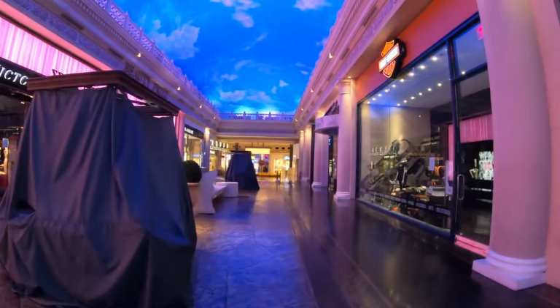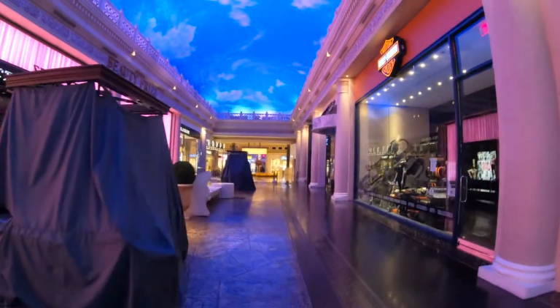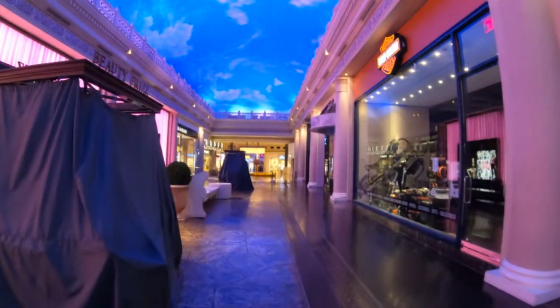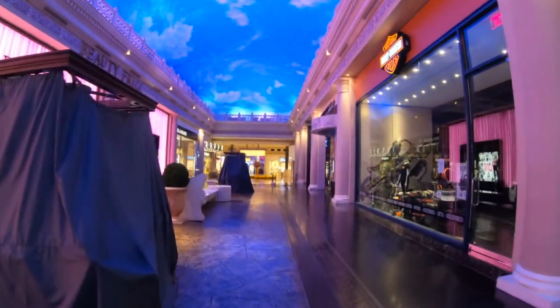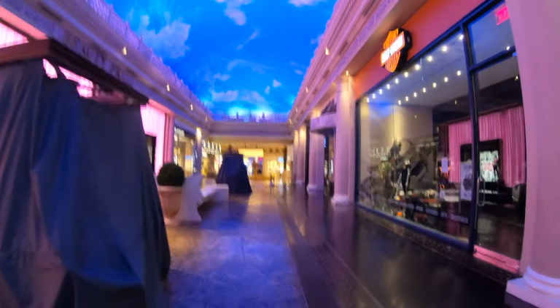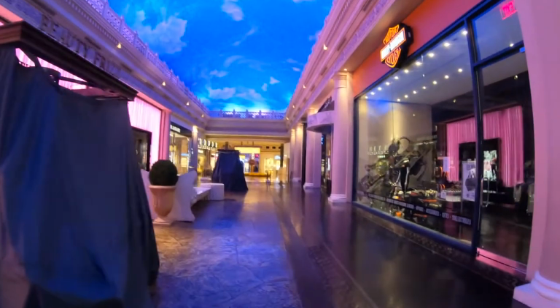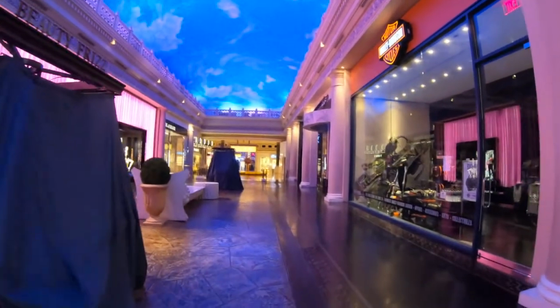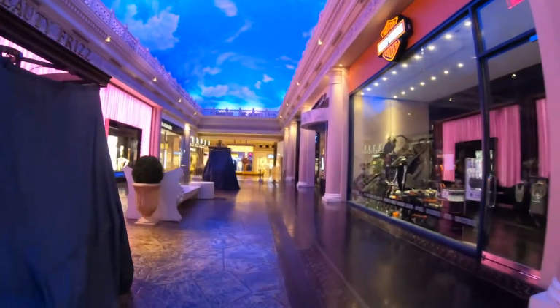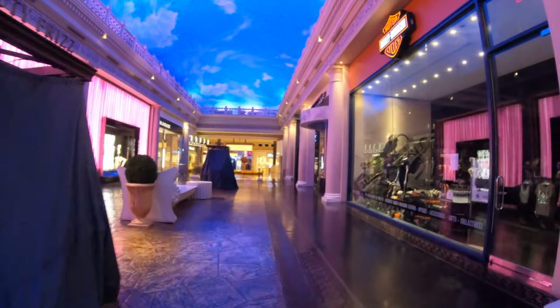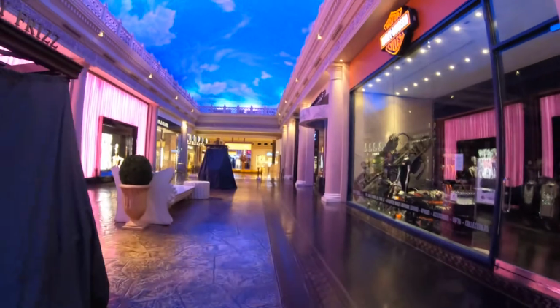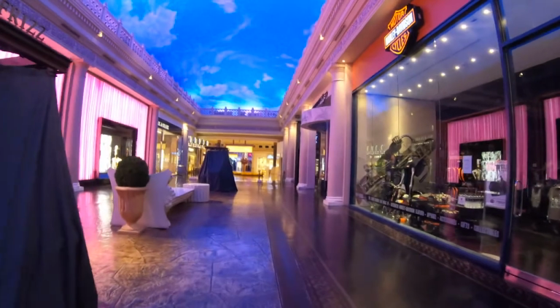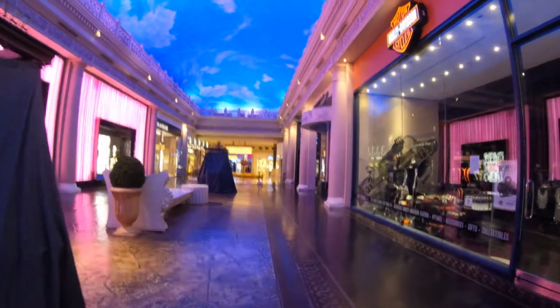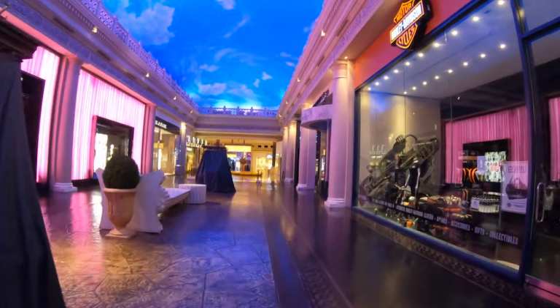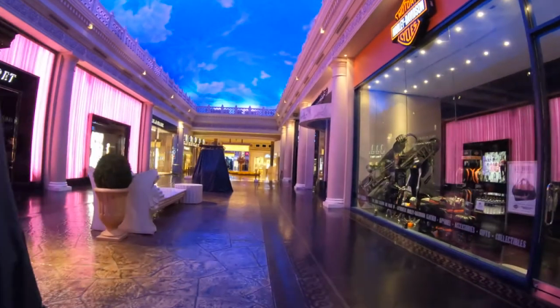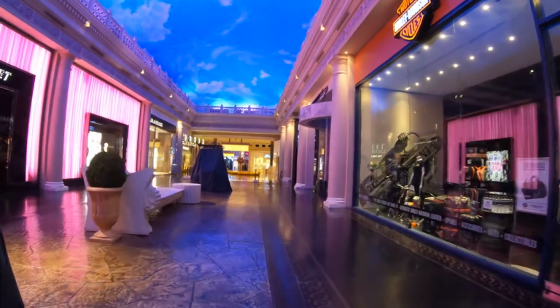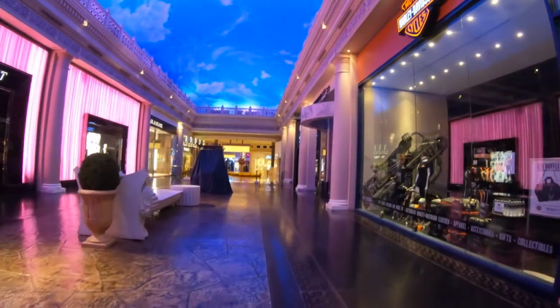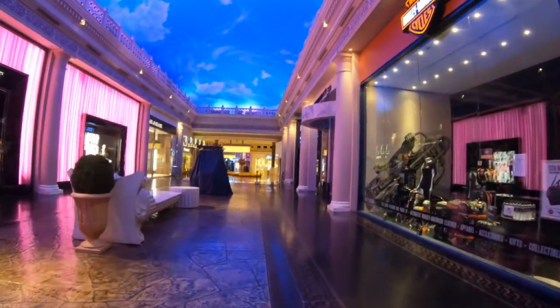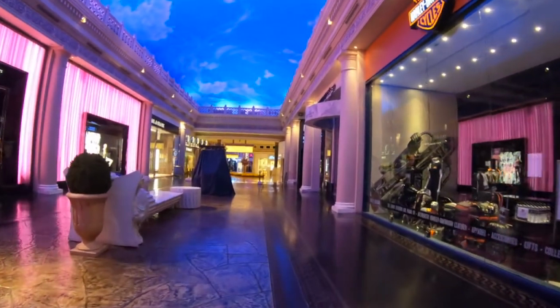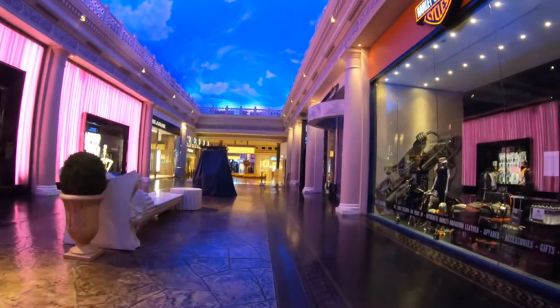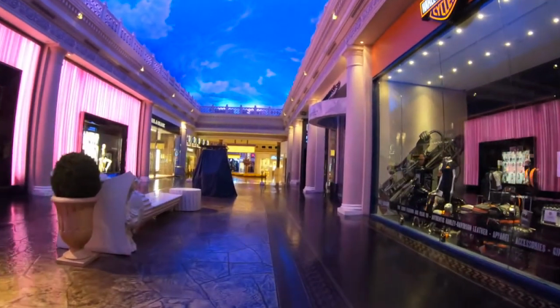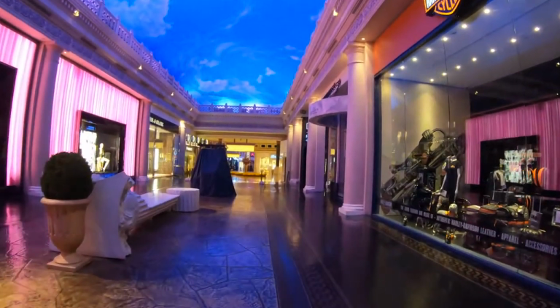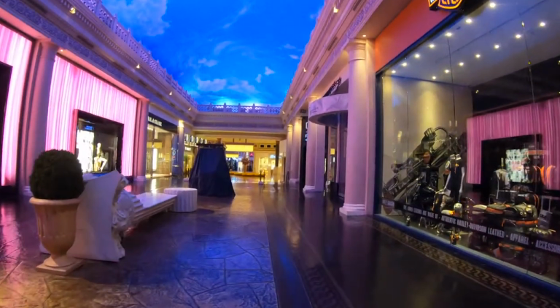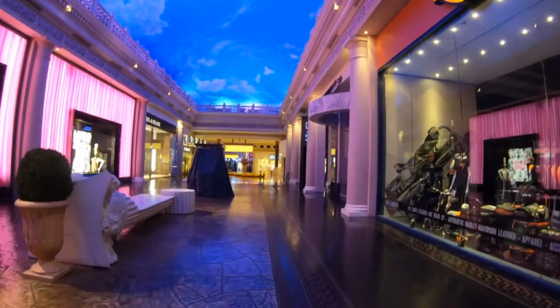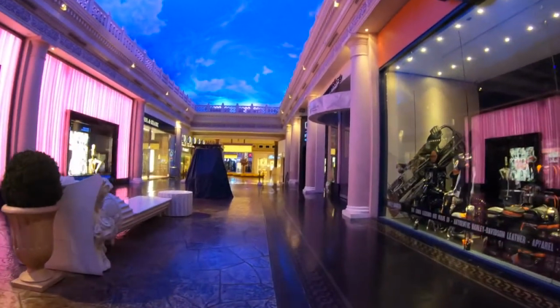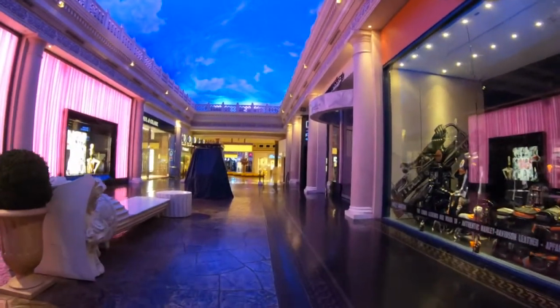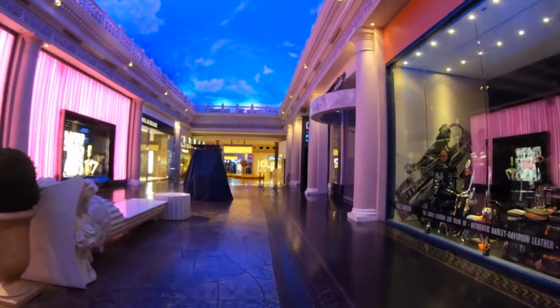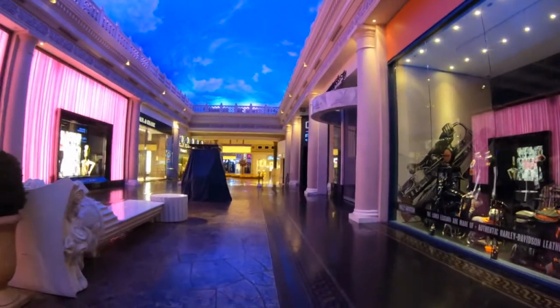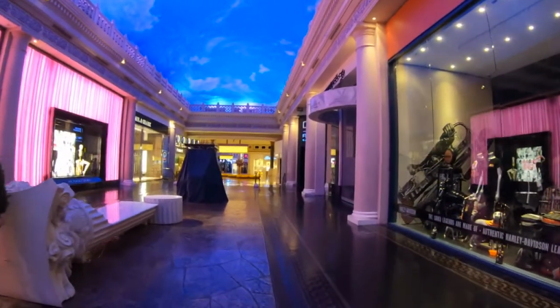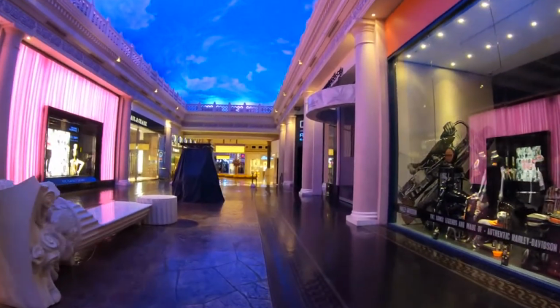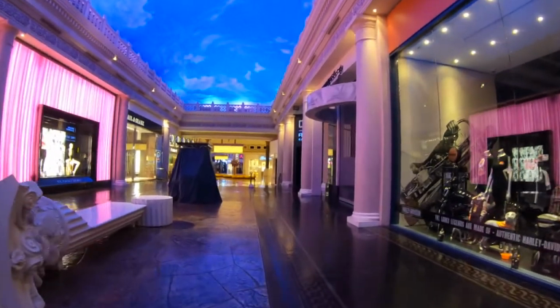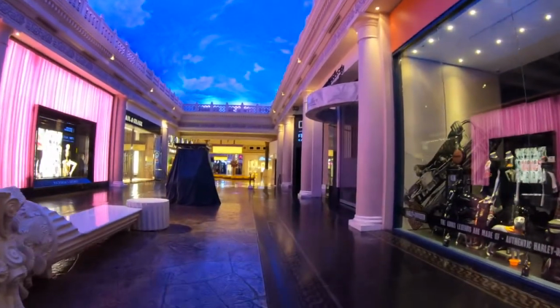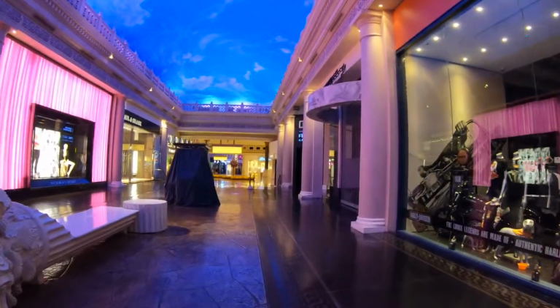And it looks like I have this entire Roman Empire to myself today.